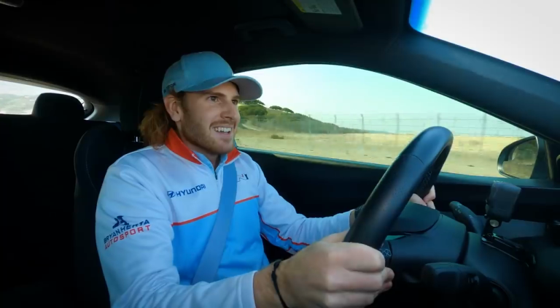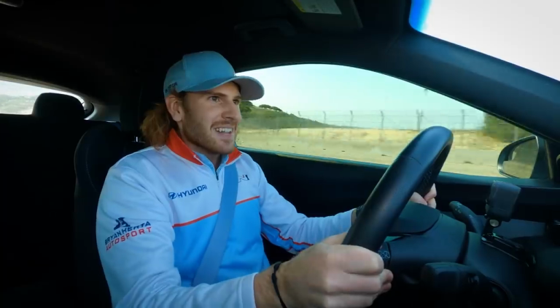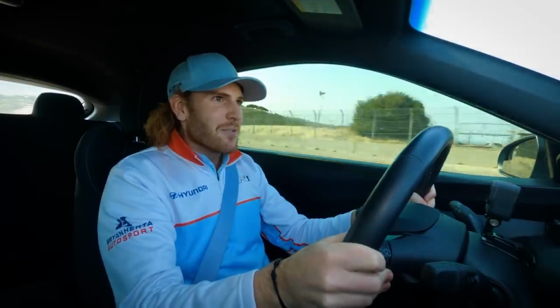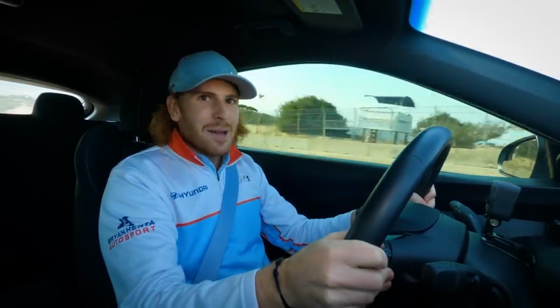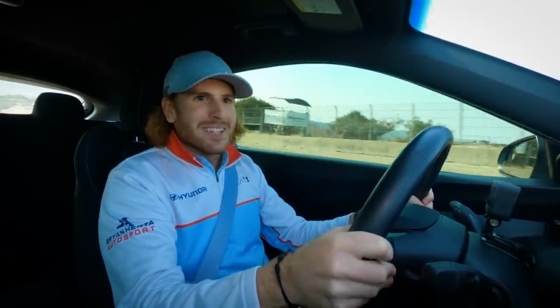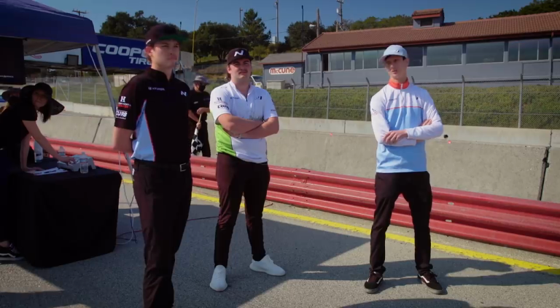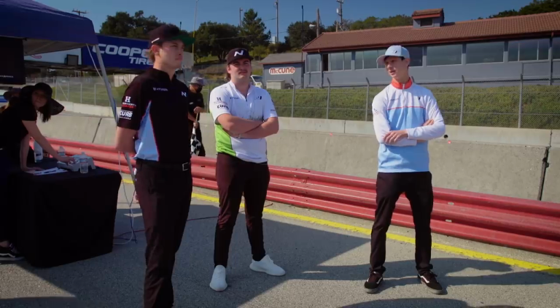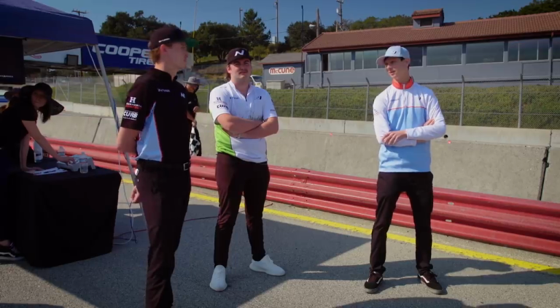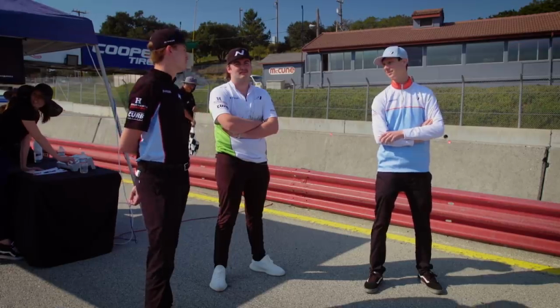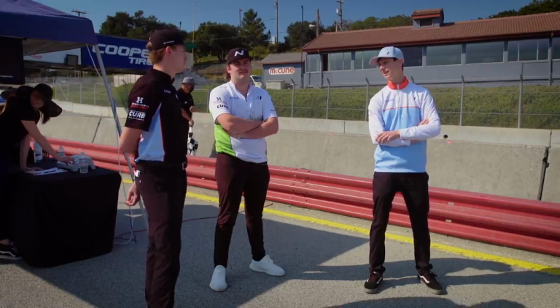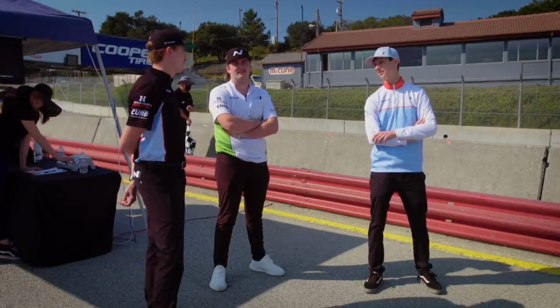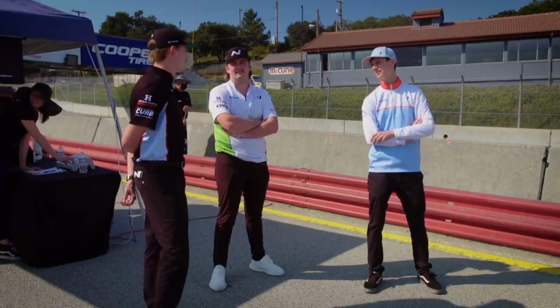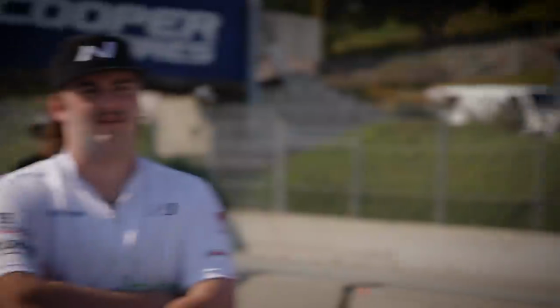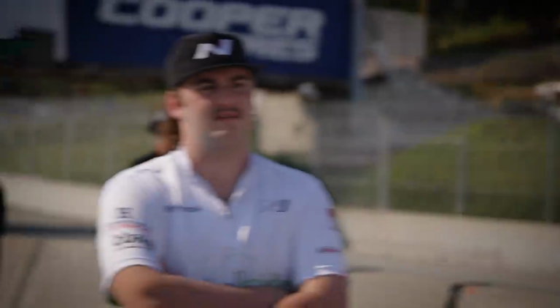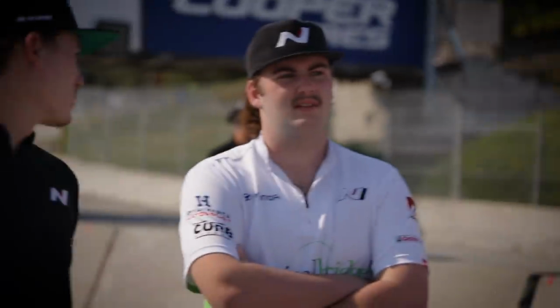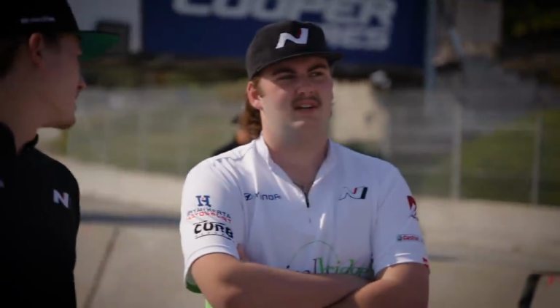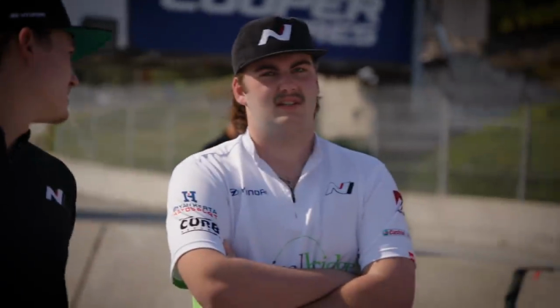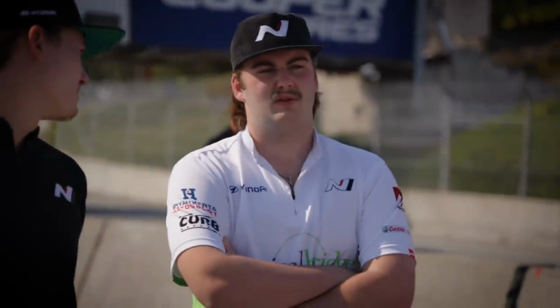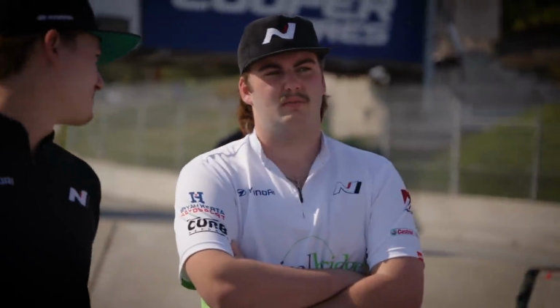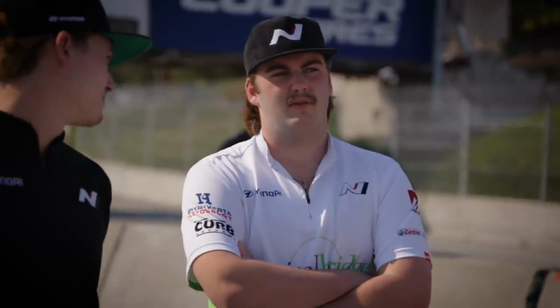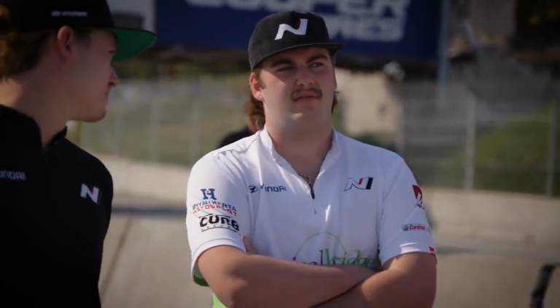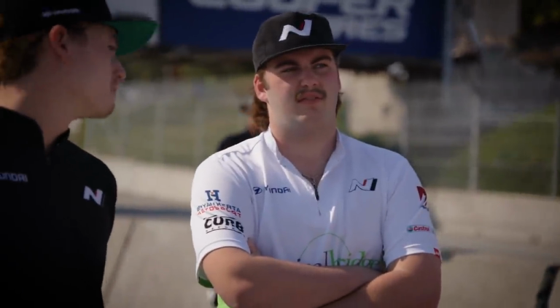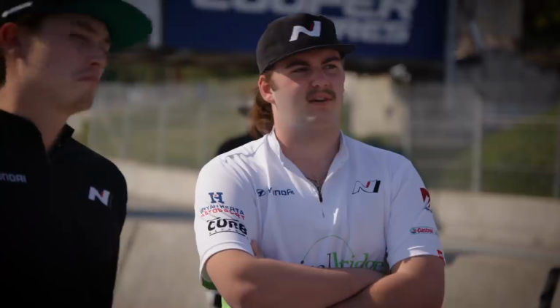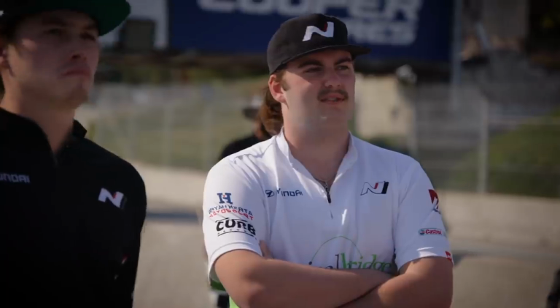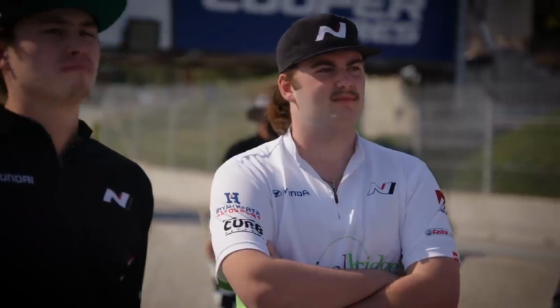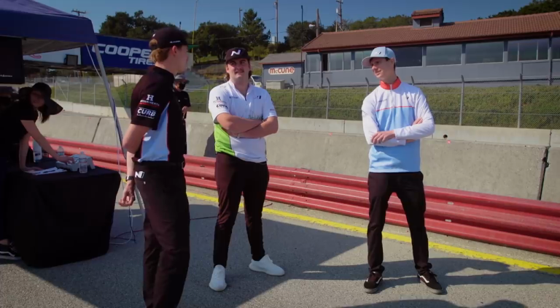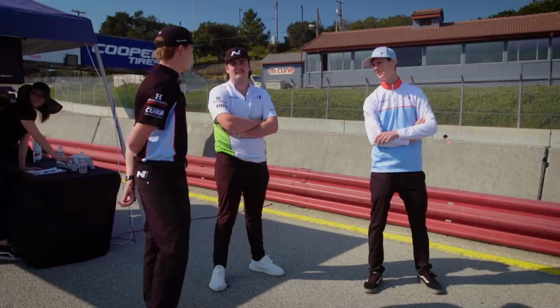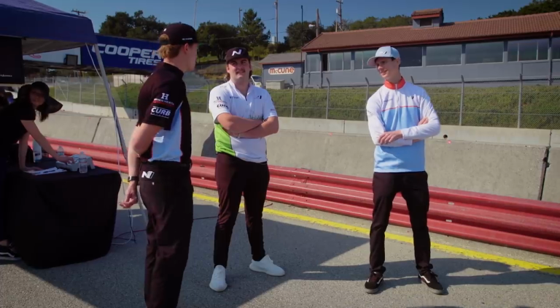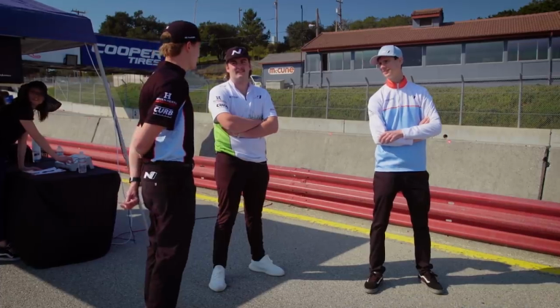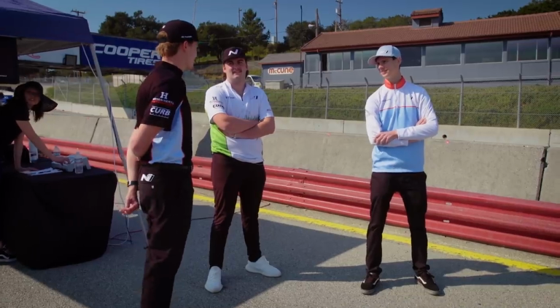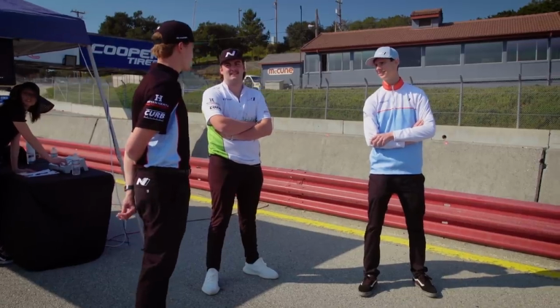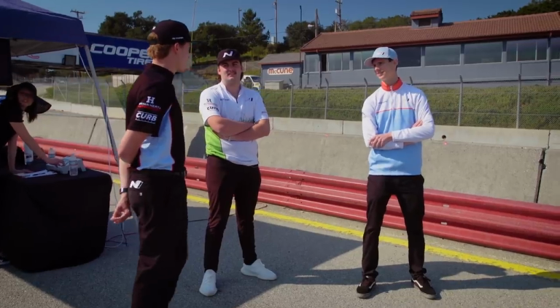This thing rips! What do you think it's going to get, Harry? I did a 2:01 — 2:01.53 or so. I'm calling 2:05.